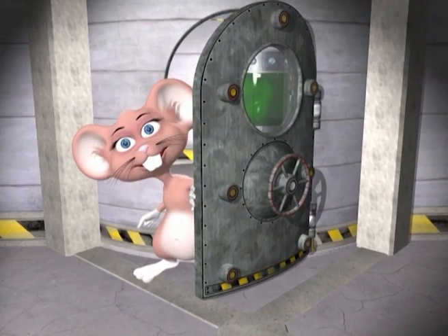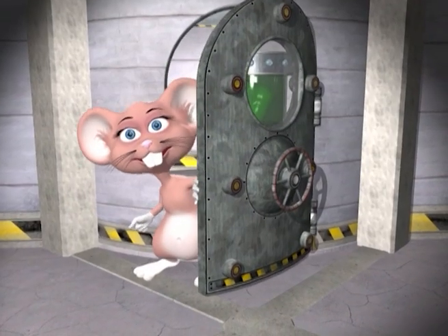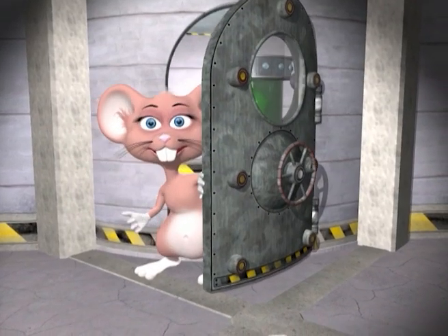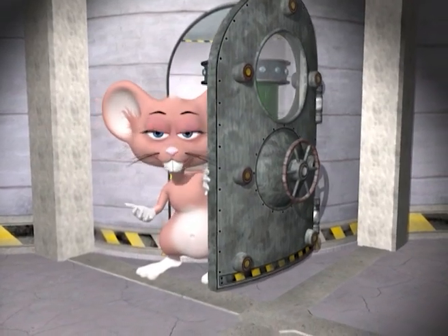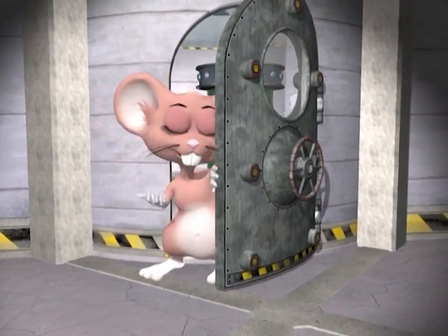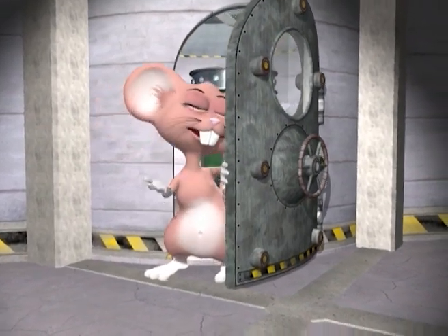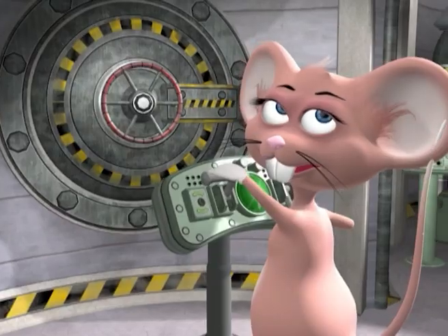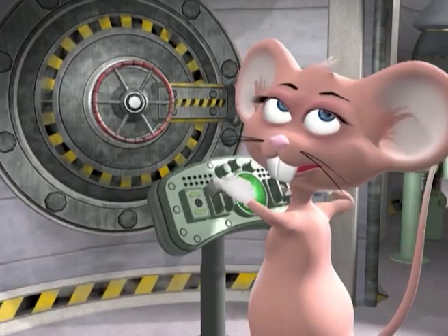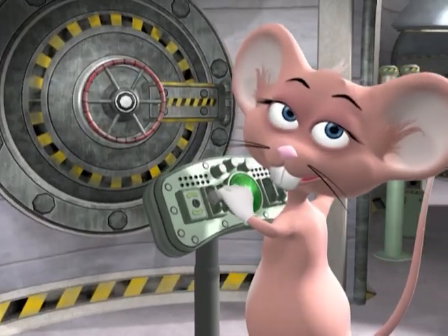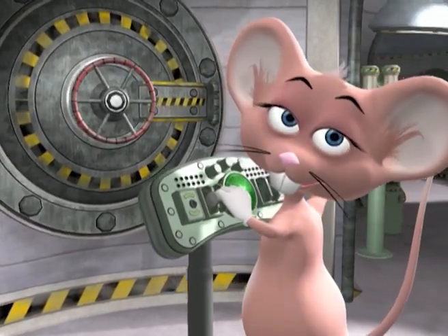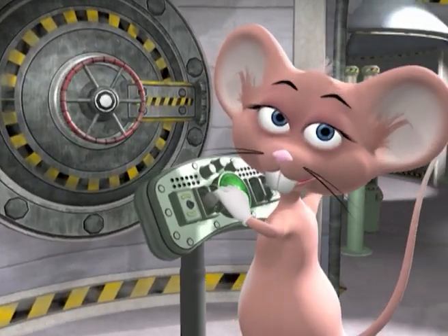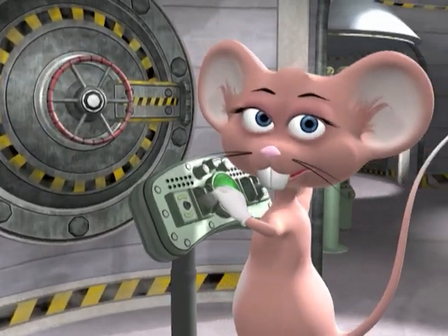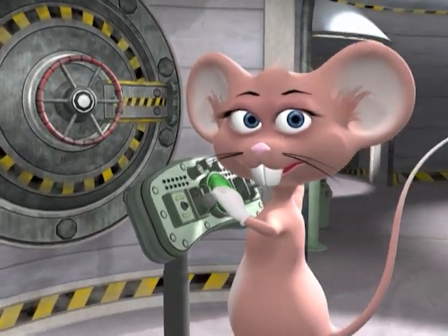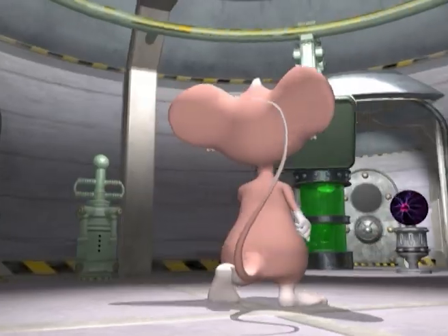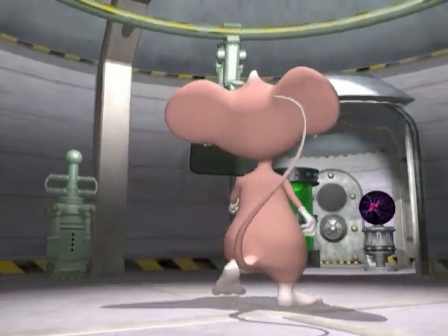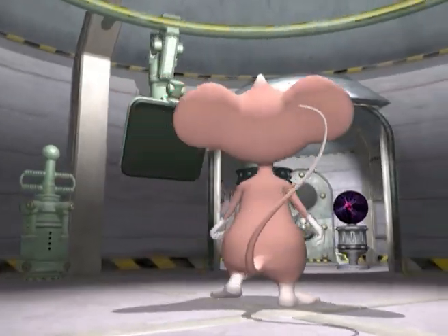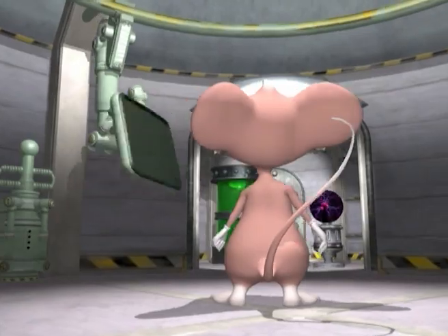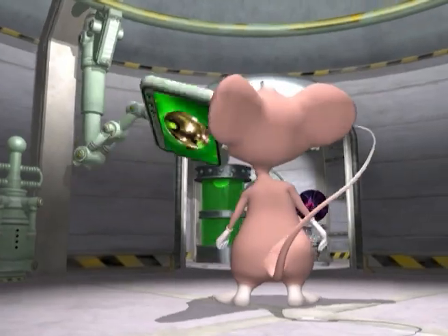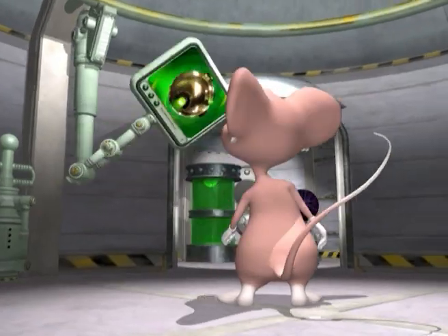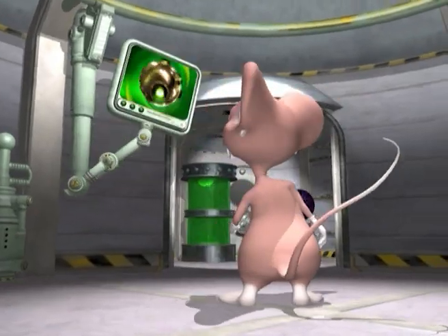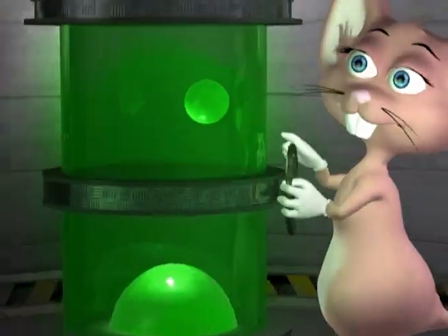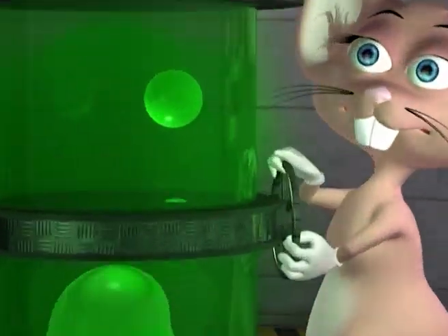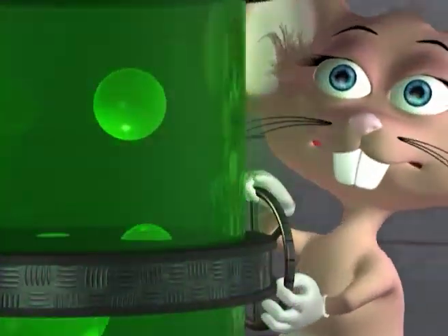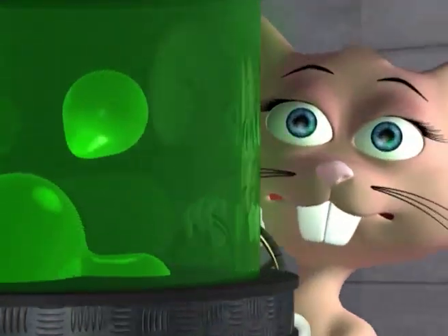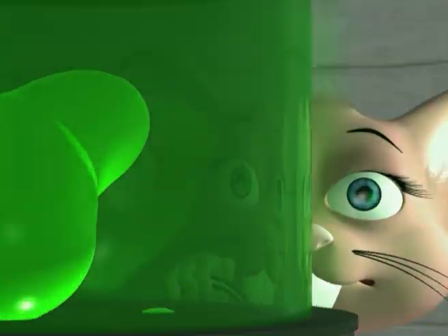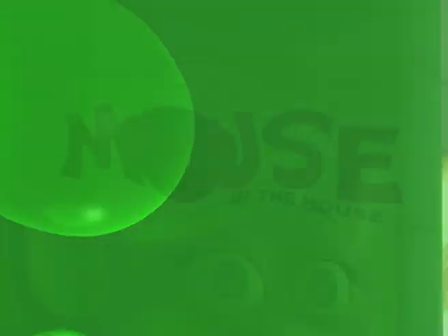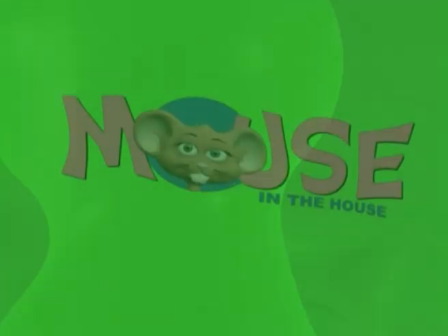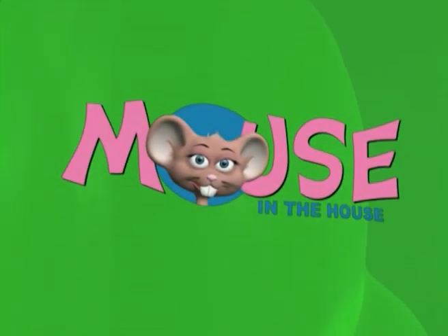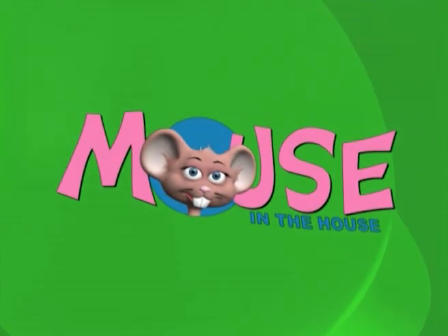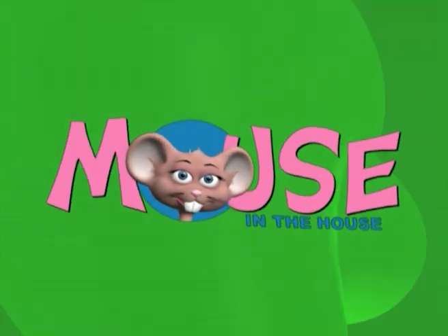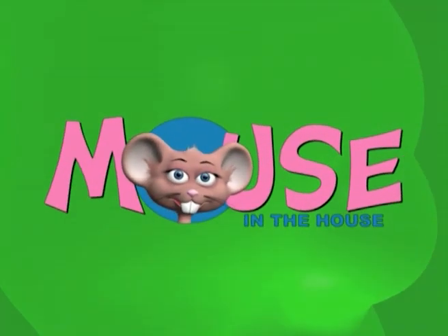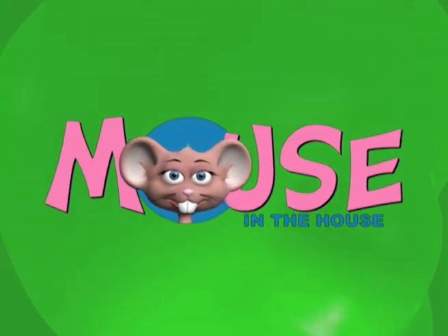Come on in and have some fun, just come in and learn with us with the mouse in the house.